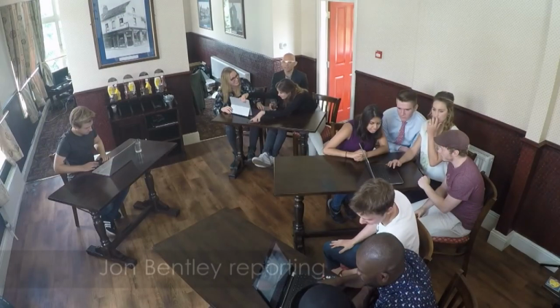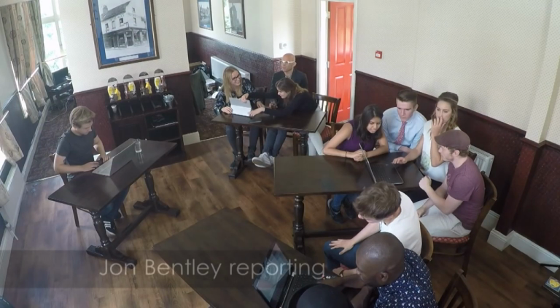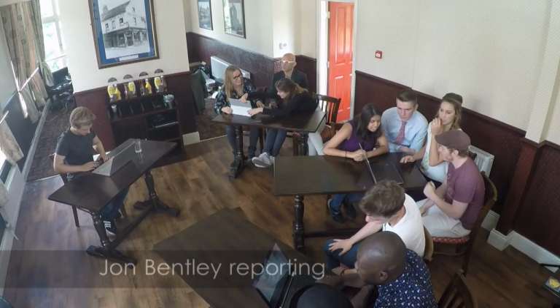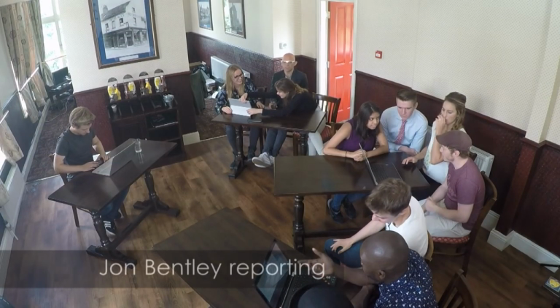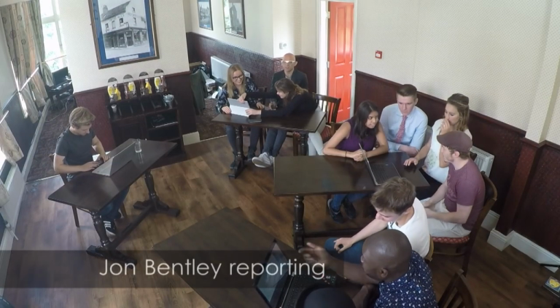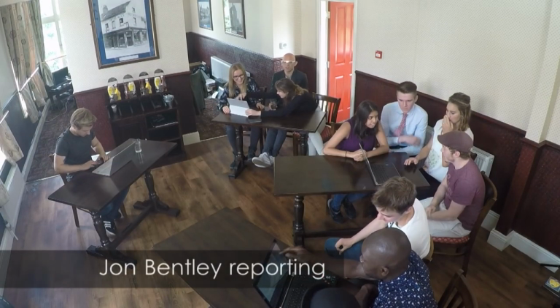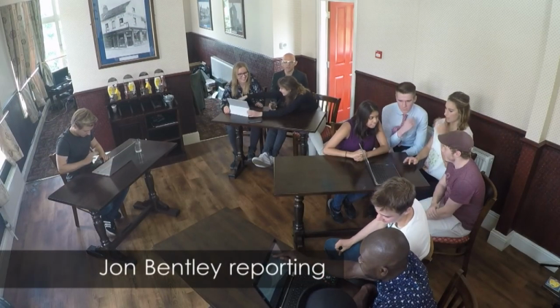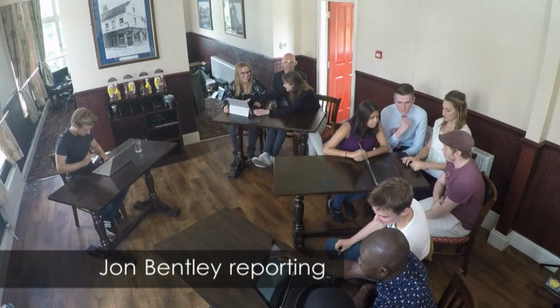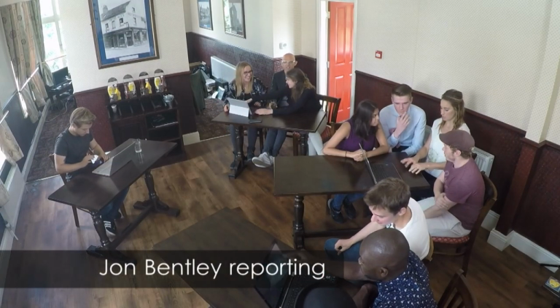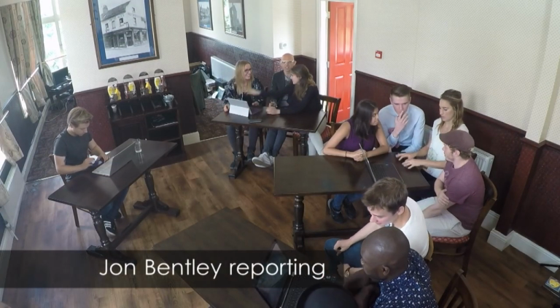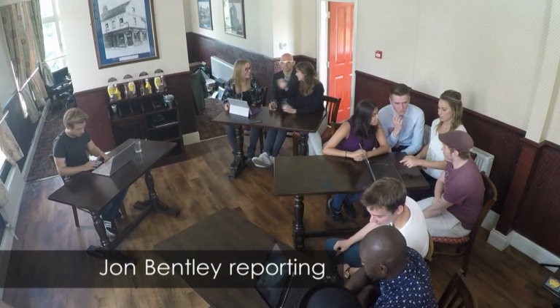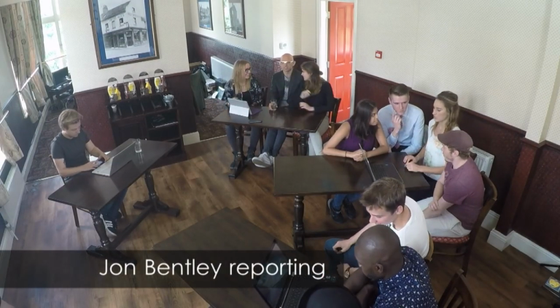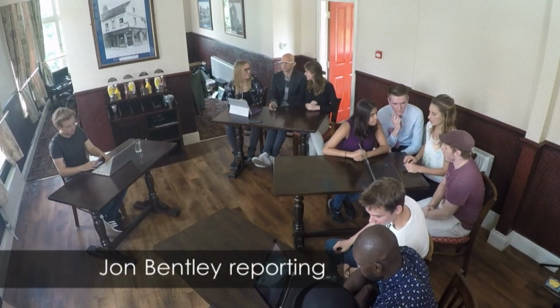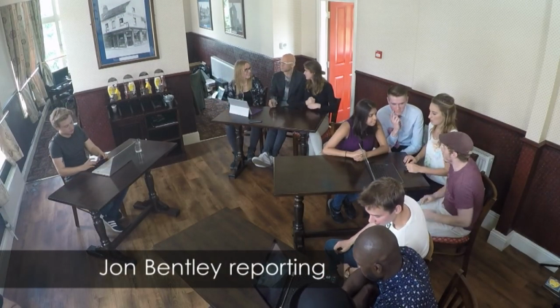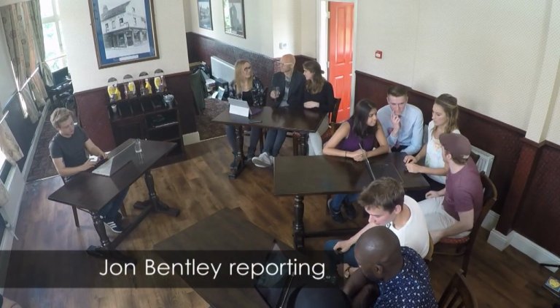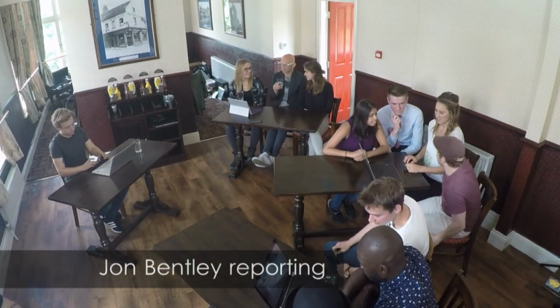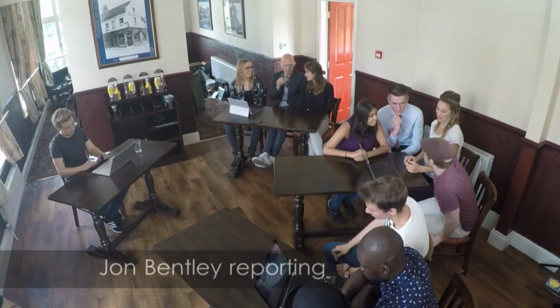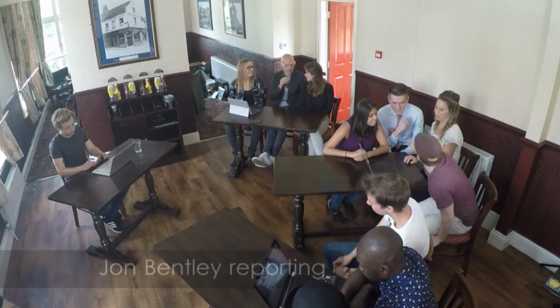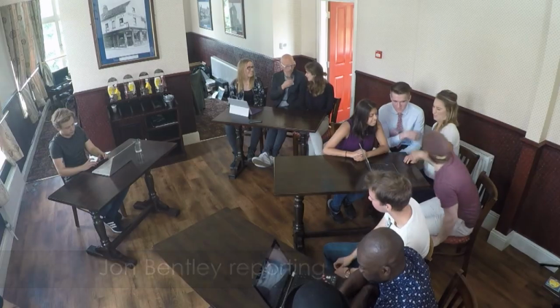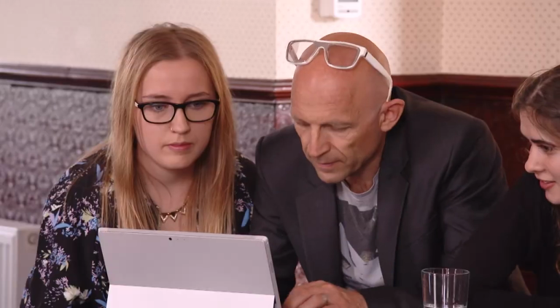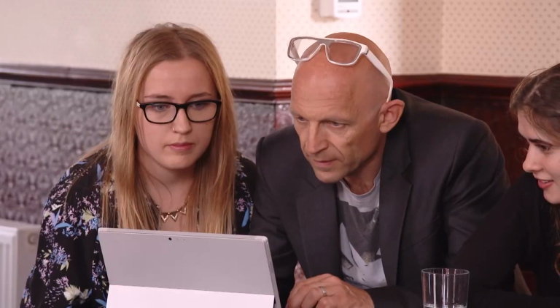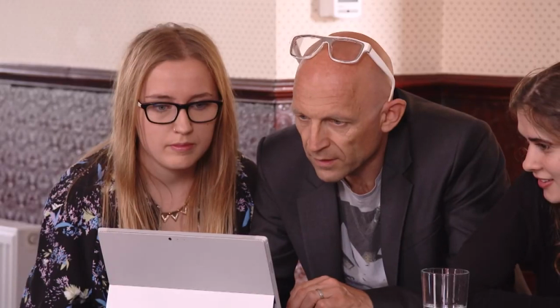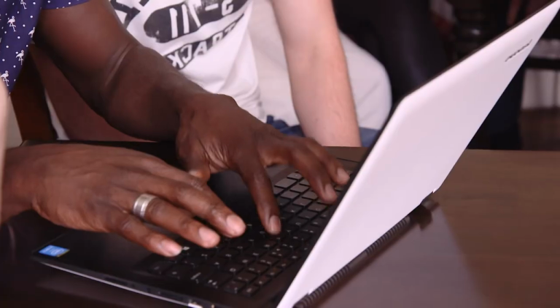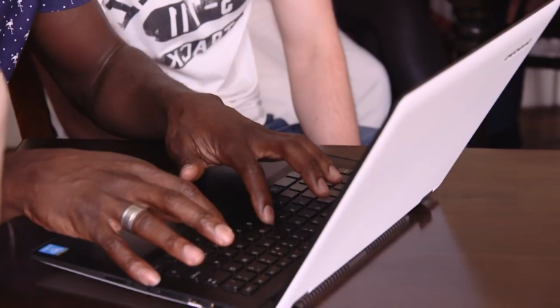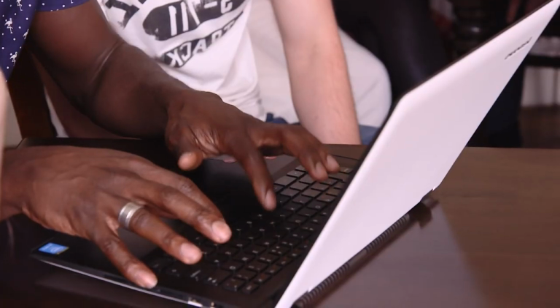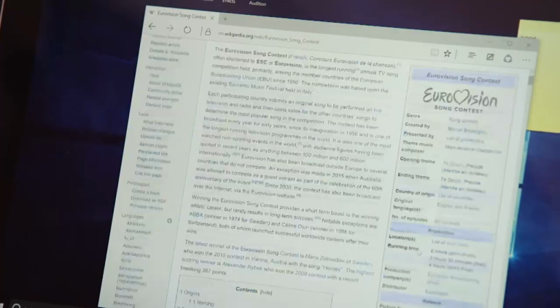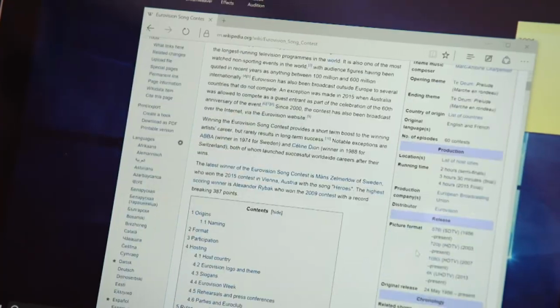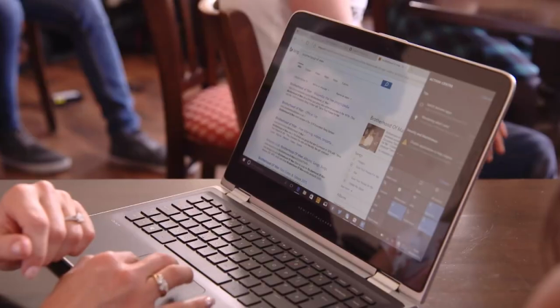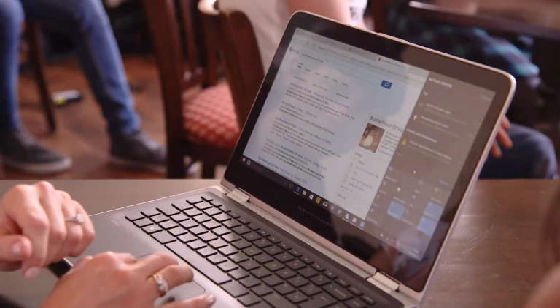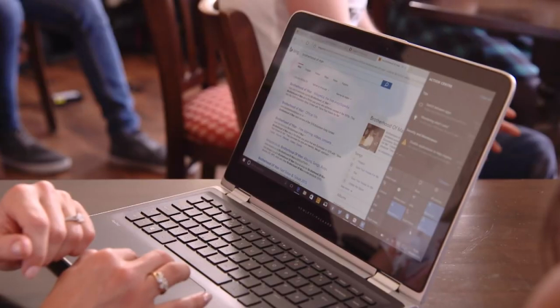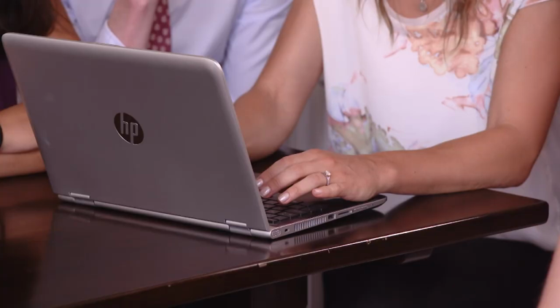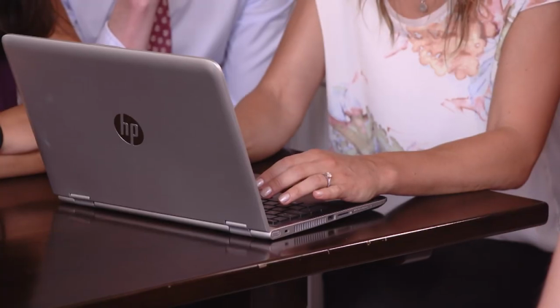The first round of general knowledge questions will test the two-in-one device's usability: typing, browsing, connectivity and so on.